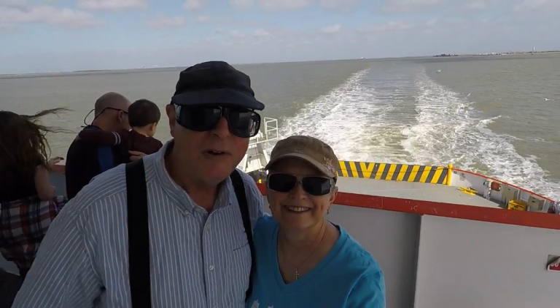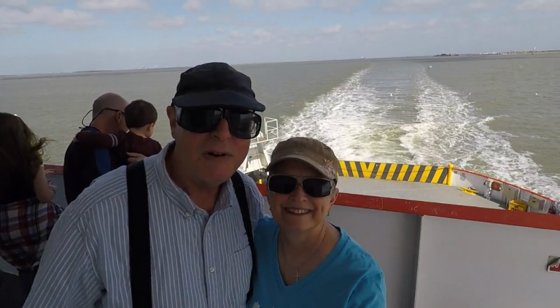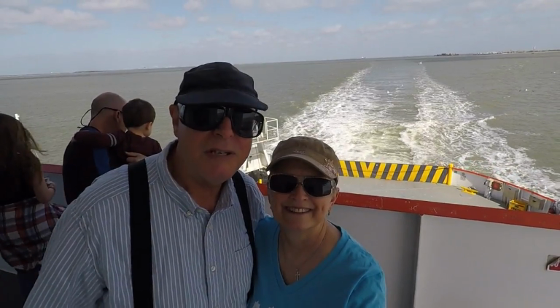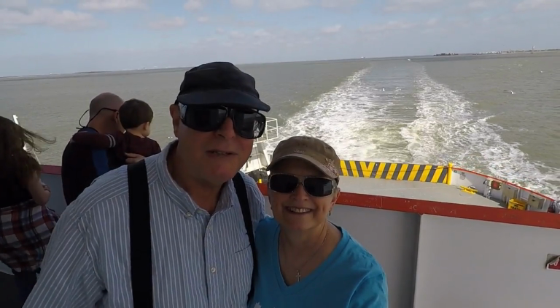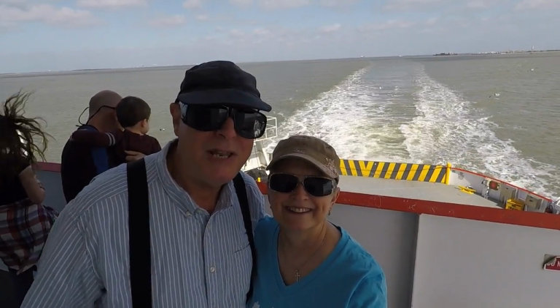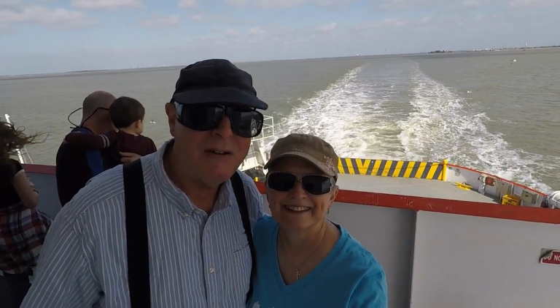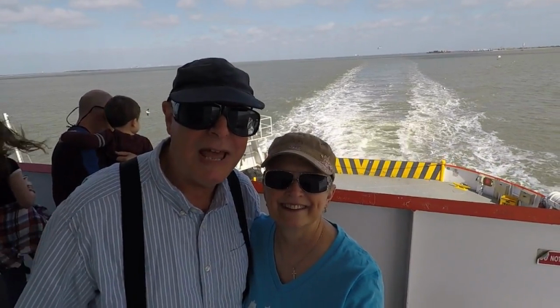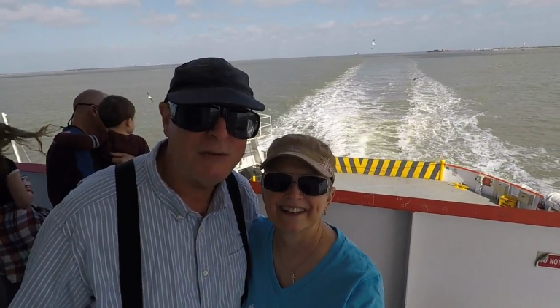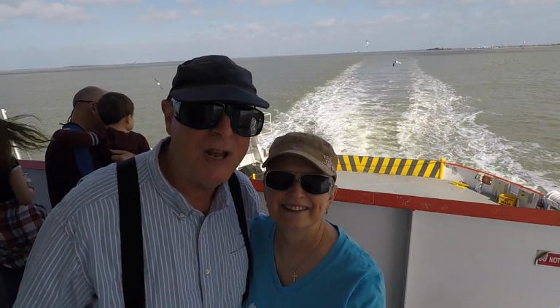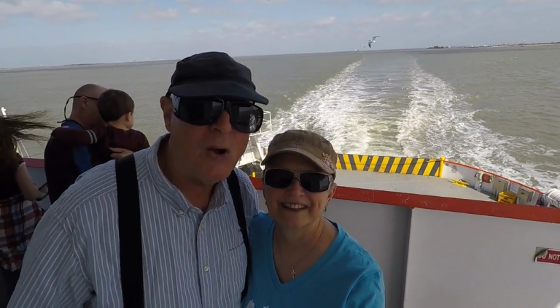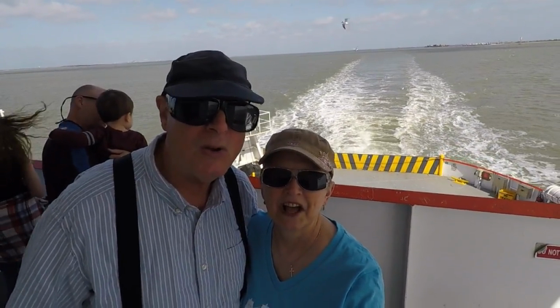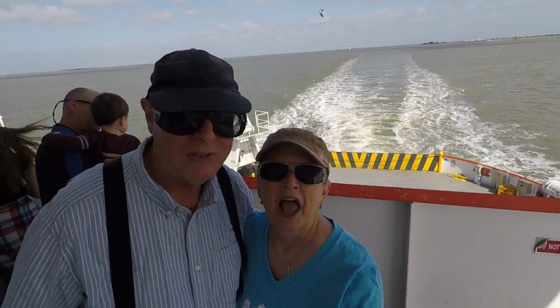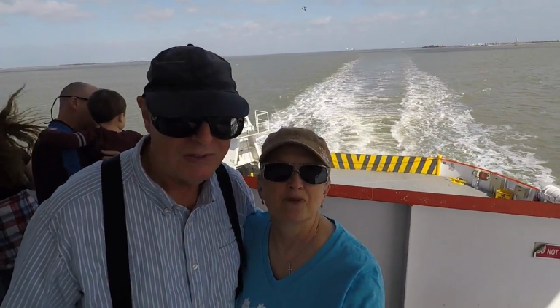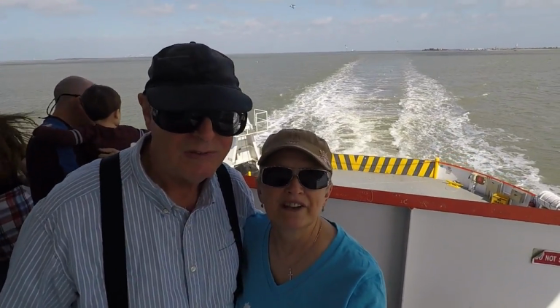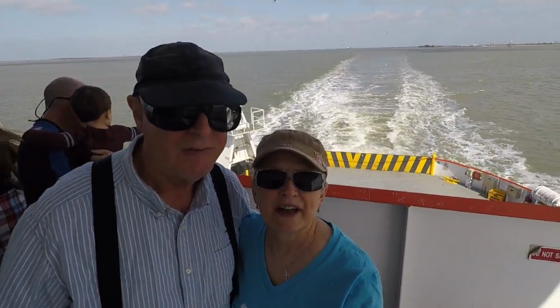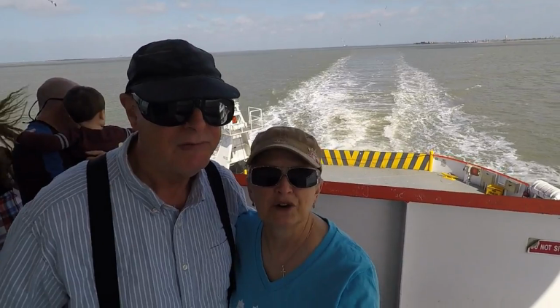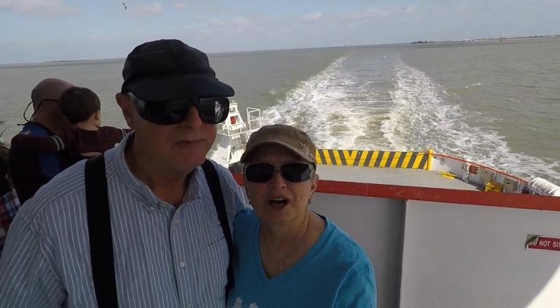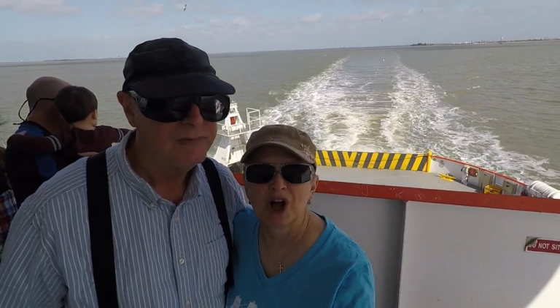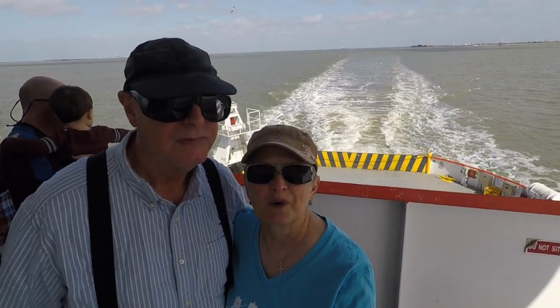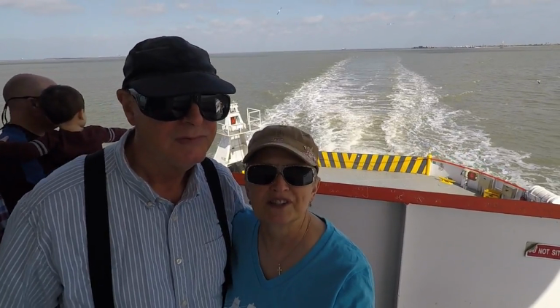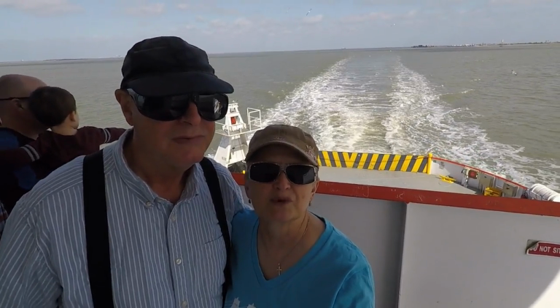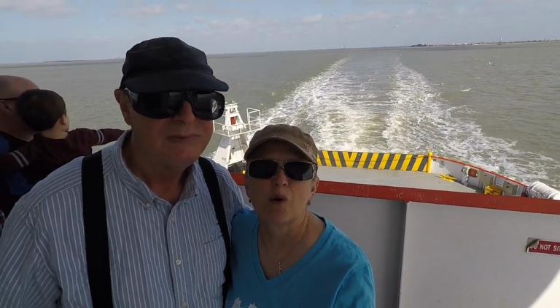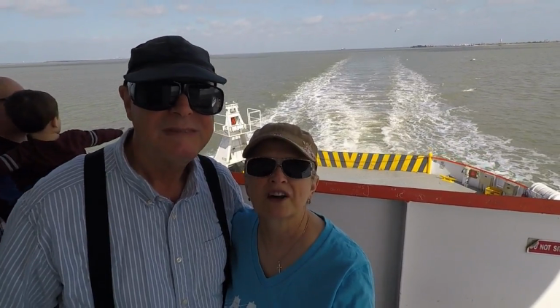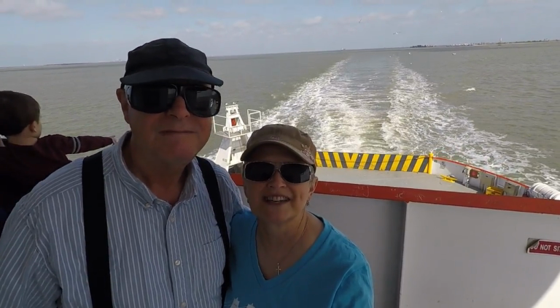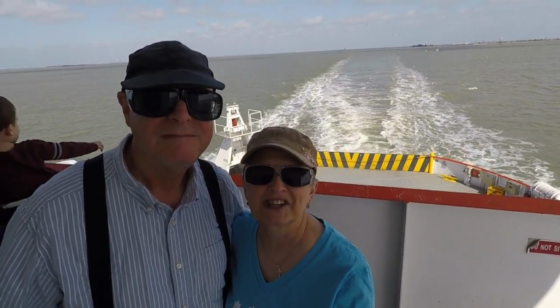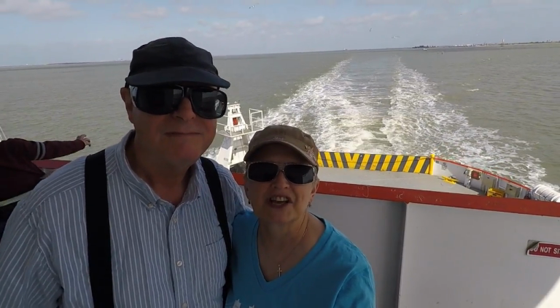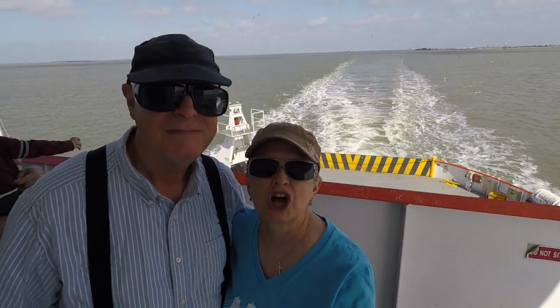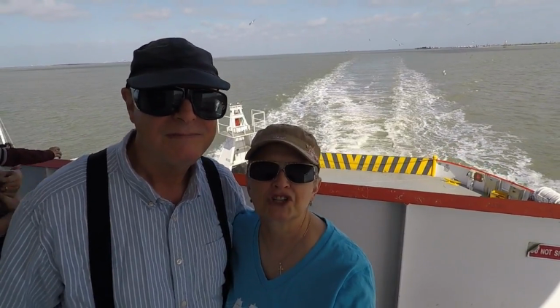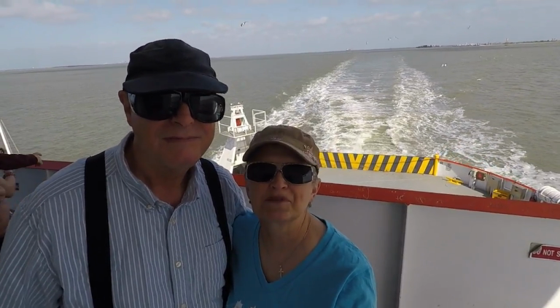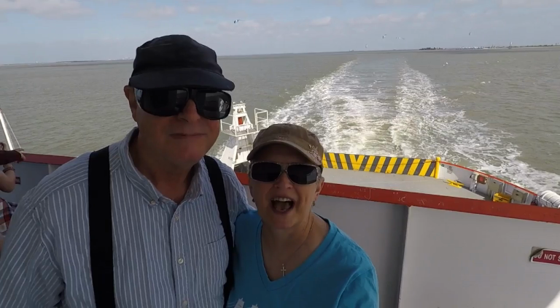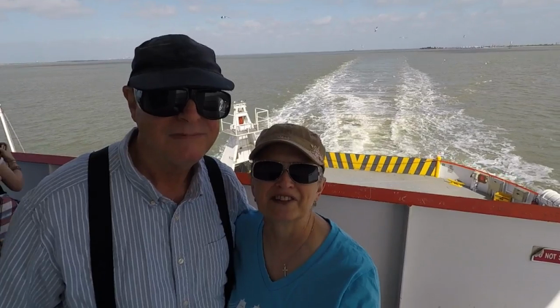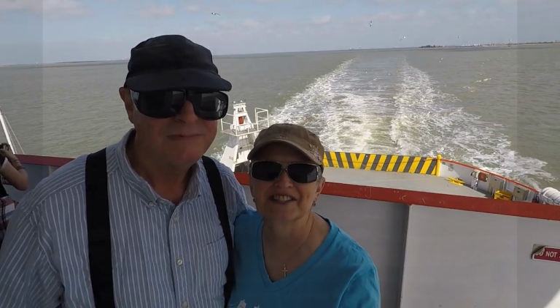Chris and Betsy on As We Go. We invite you to come along with us as we walk the decks at Tall Ships Galveston.